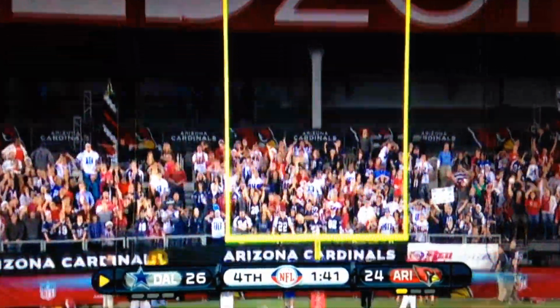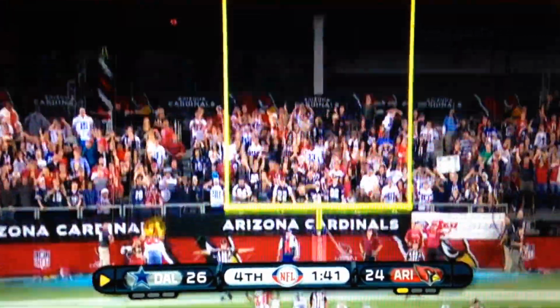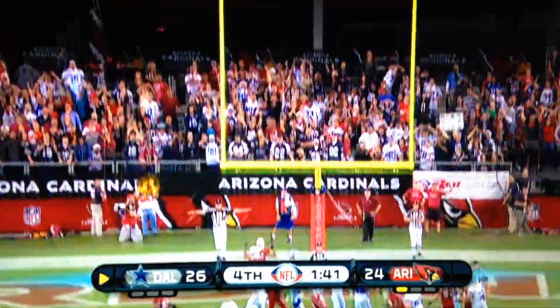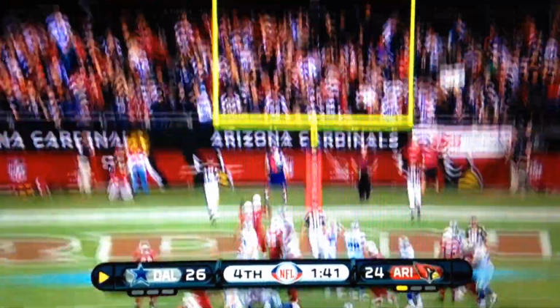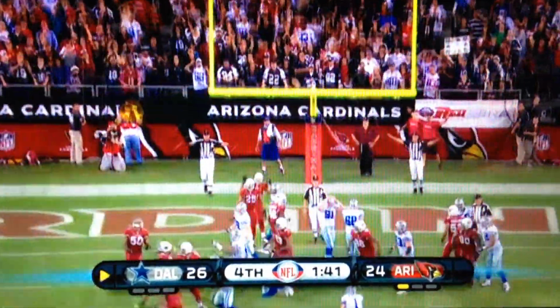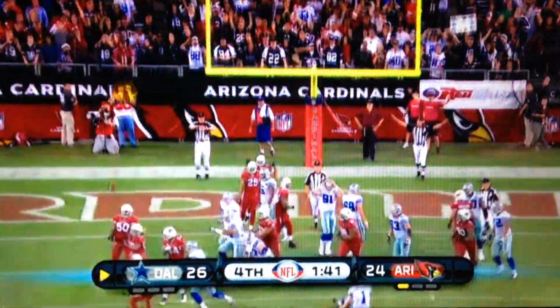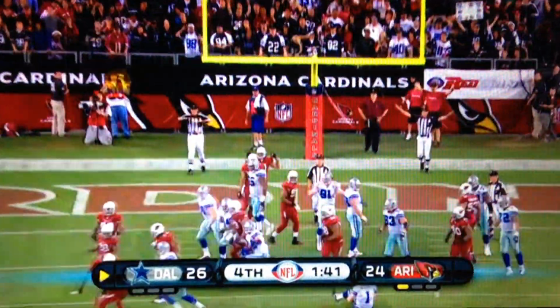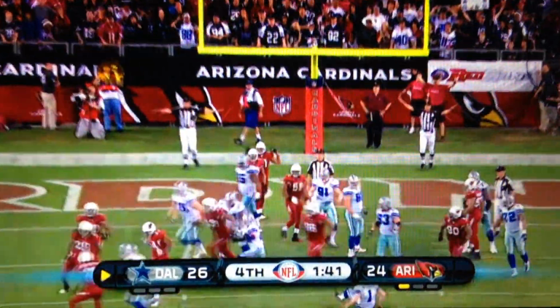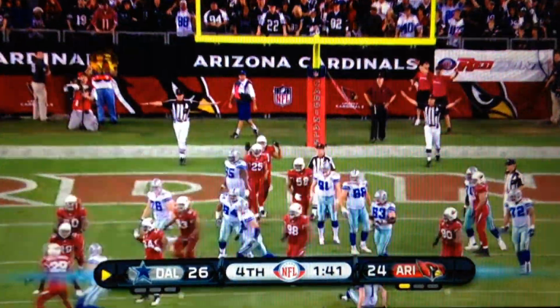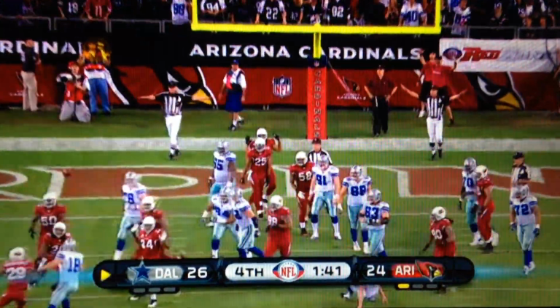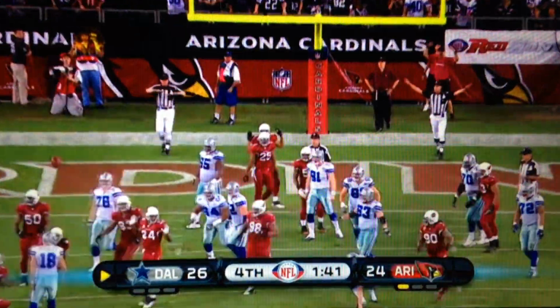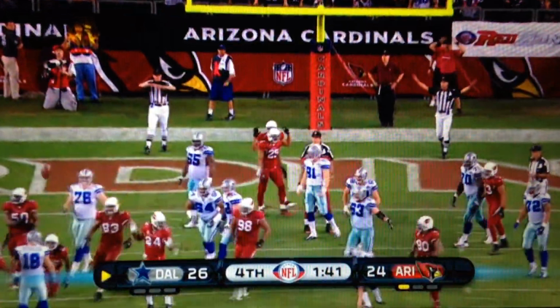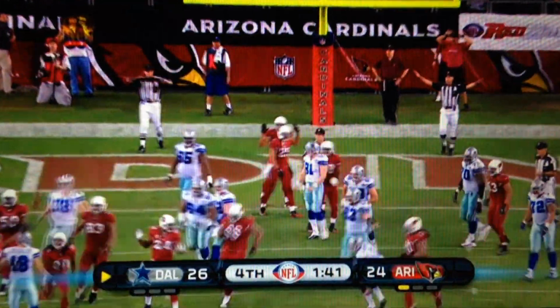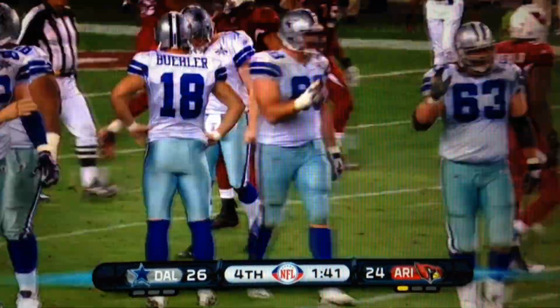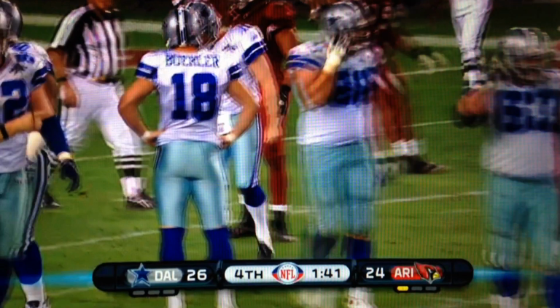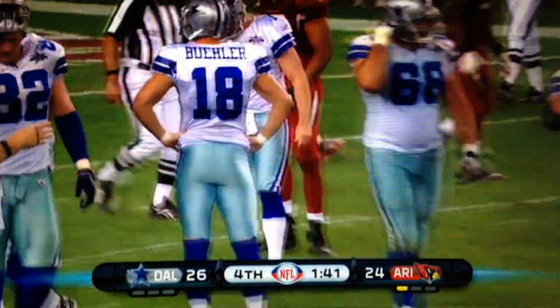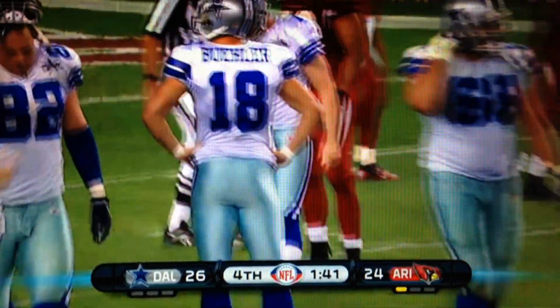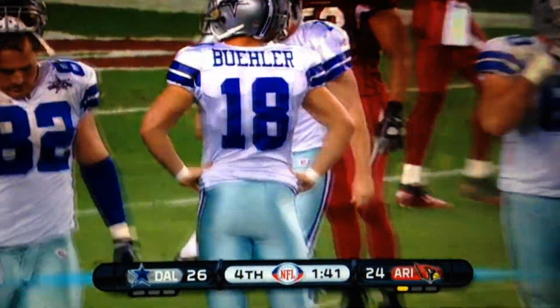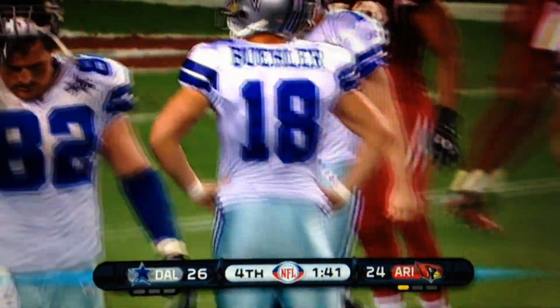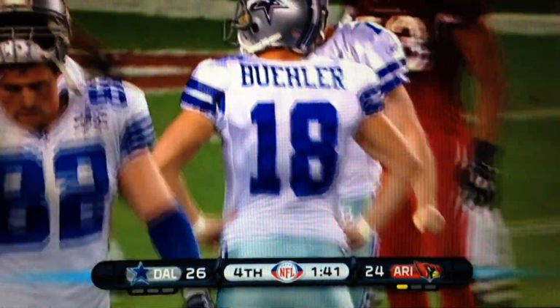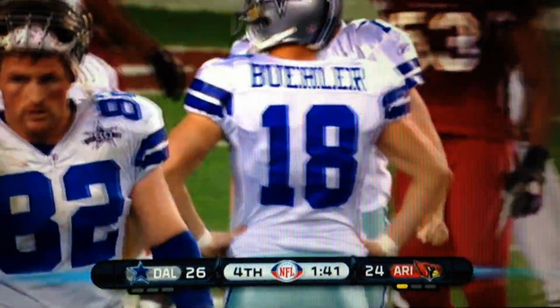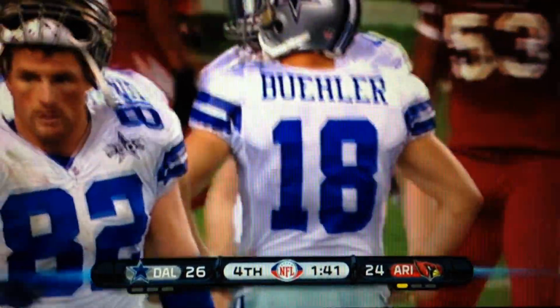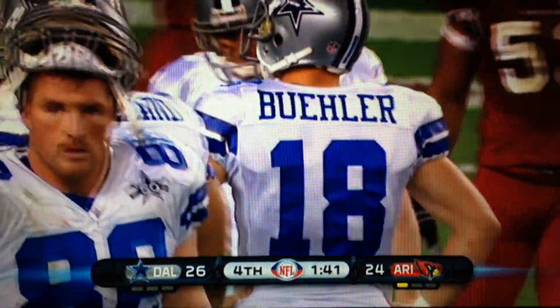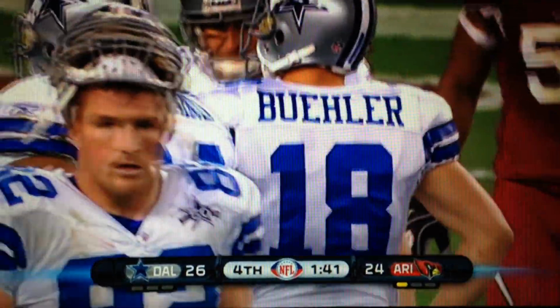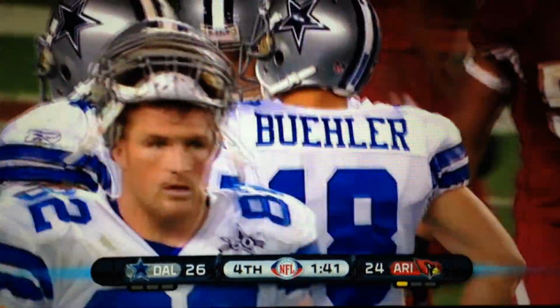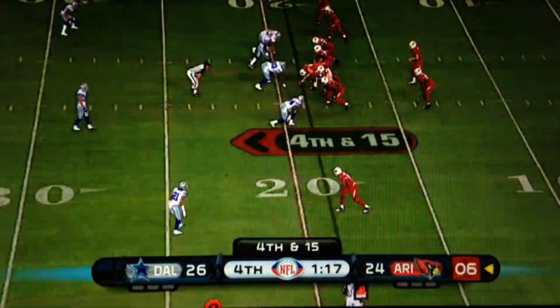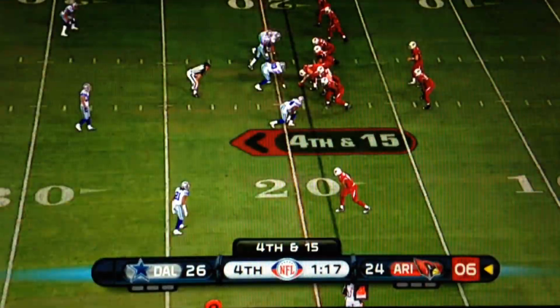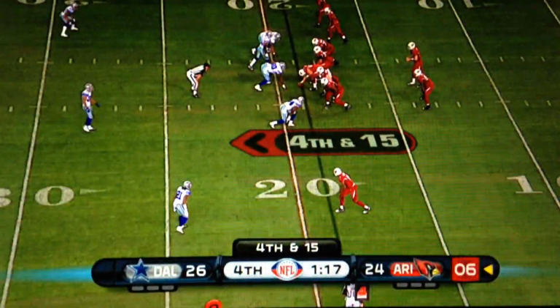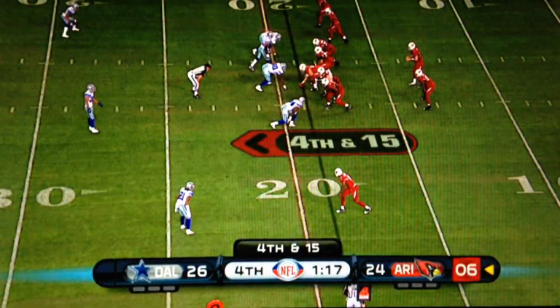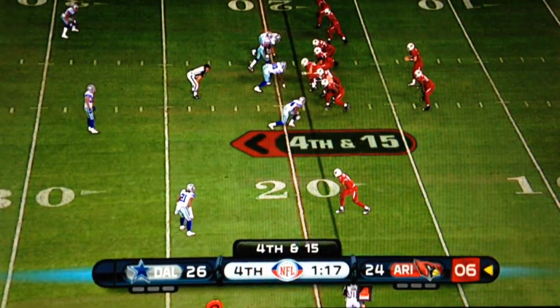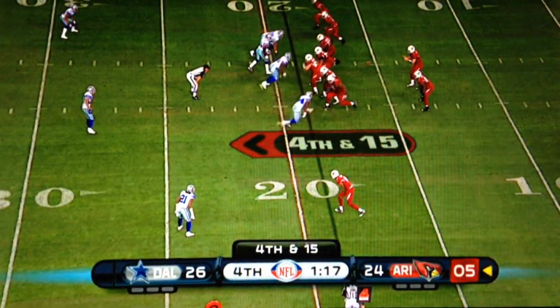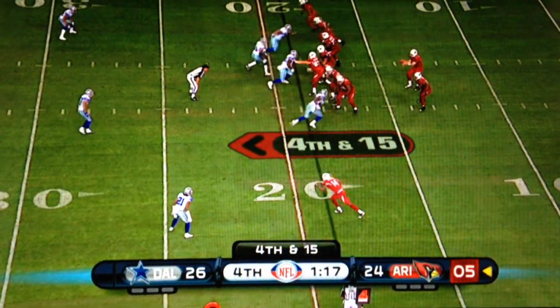Doink! The extra point is no good. Buehler... anyone? Buehler?